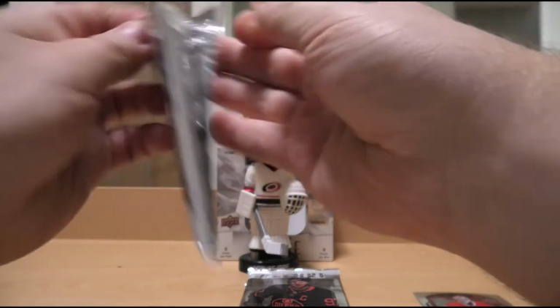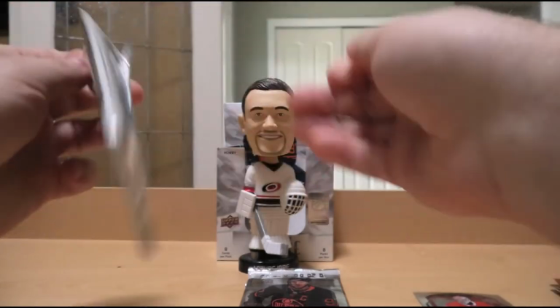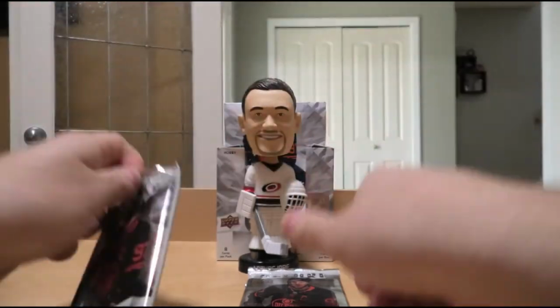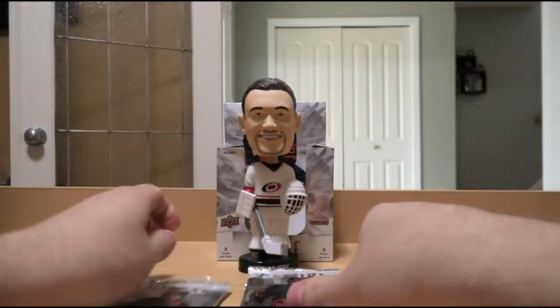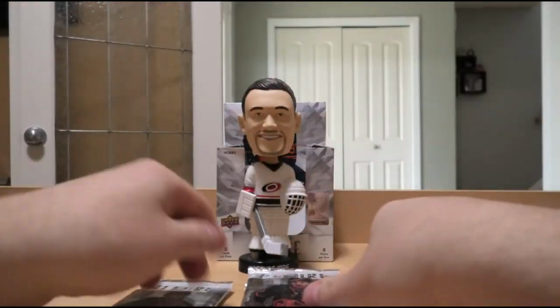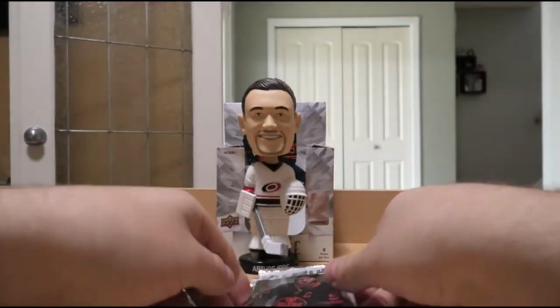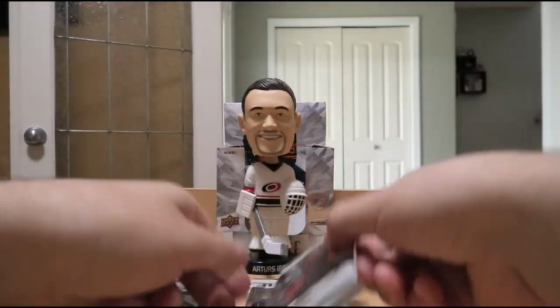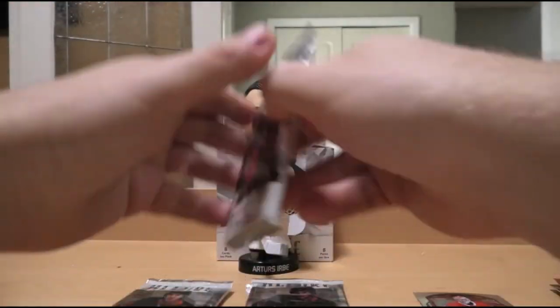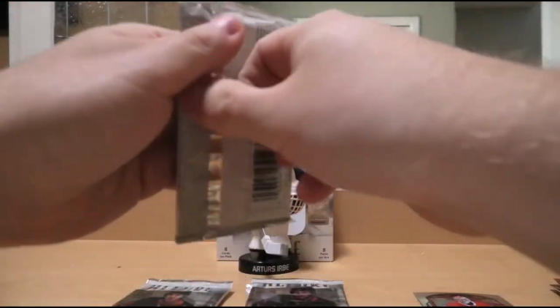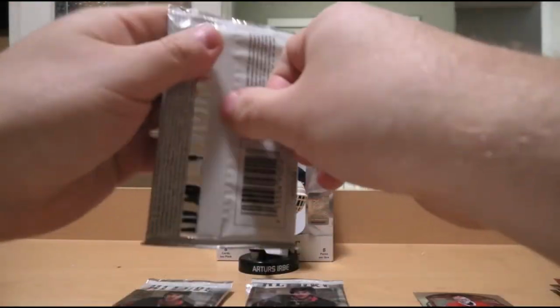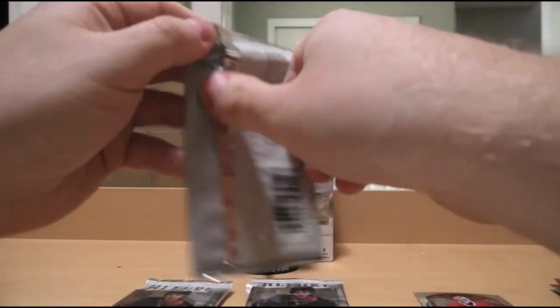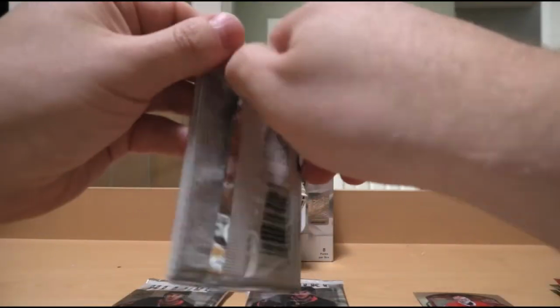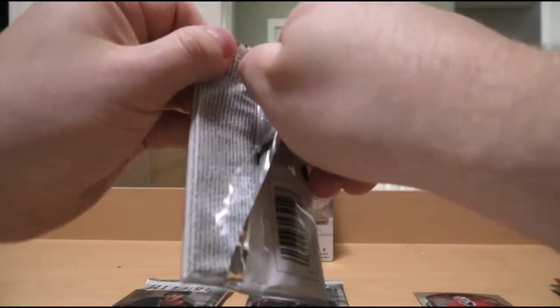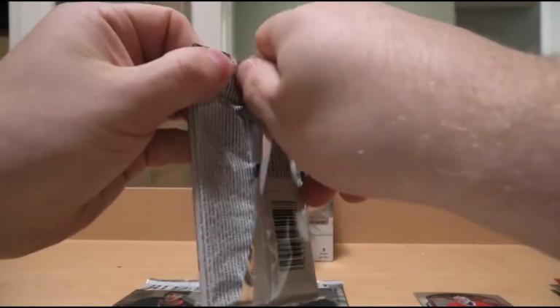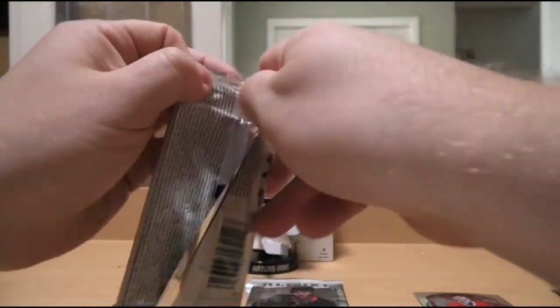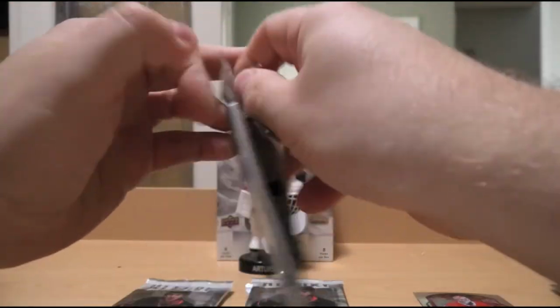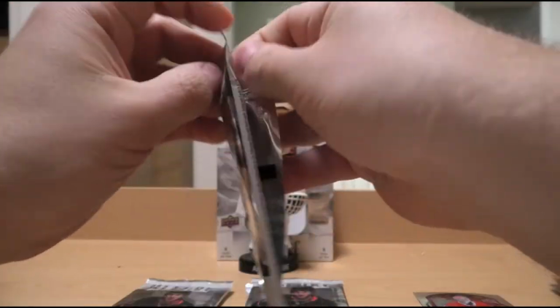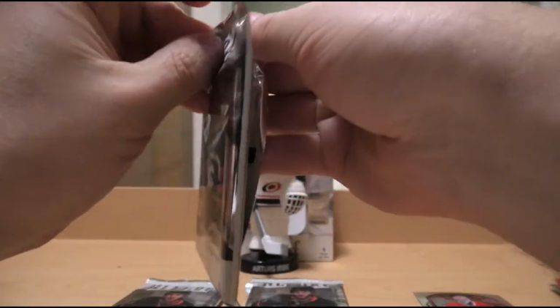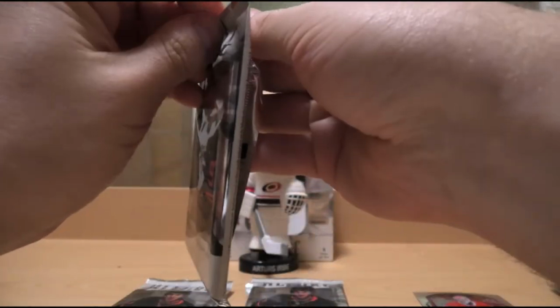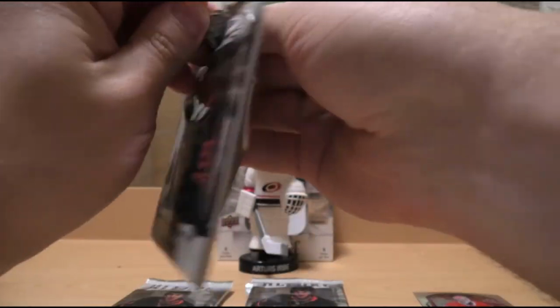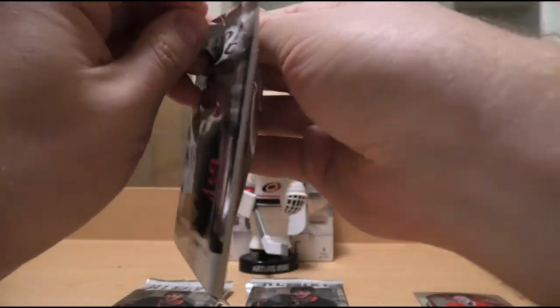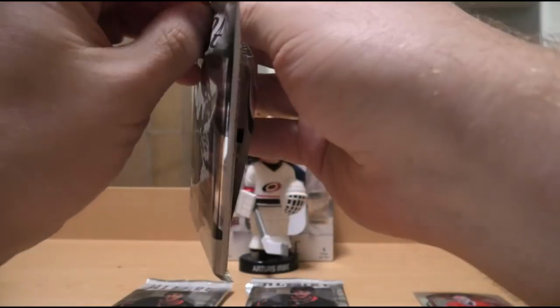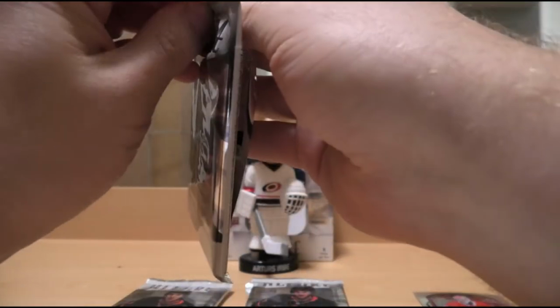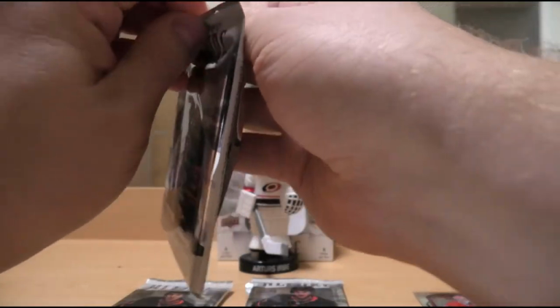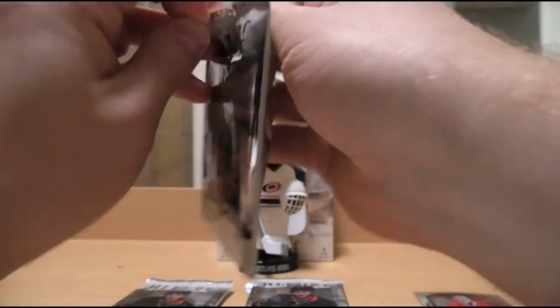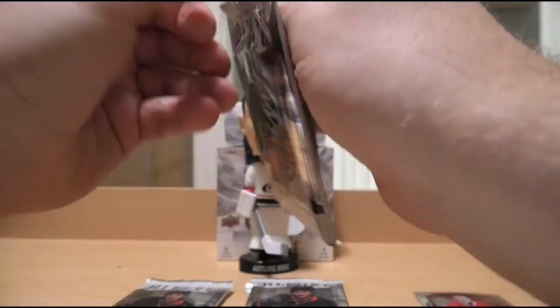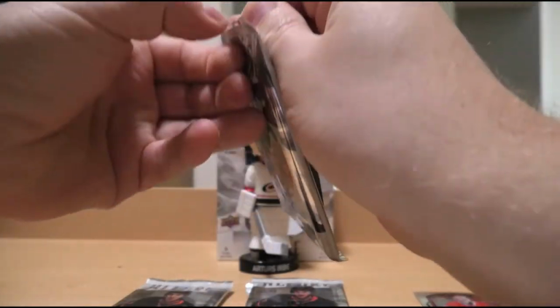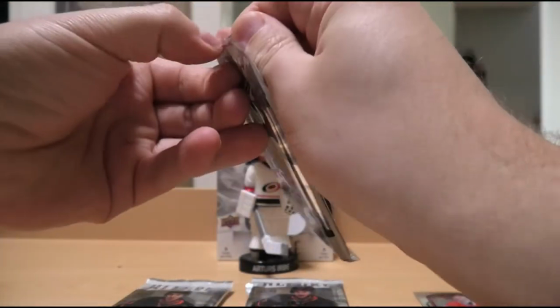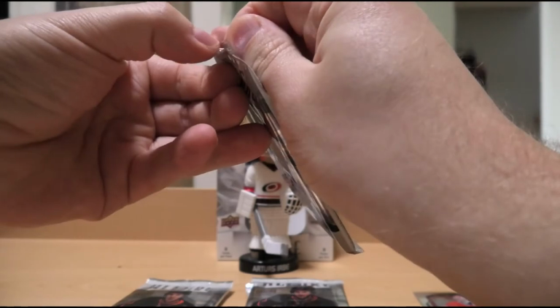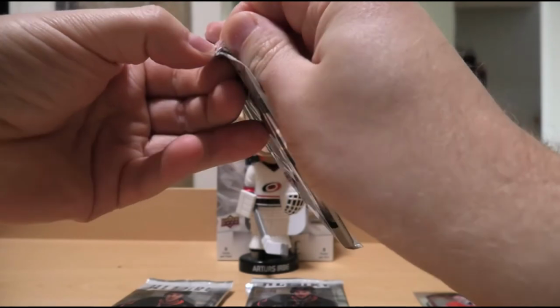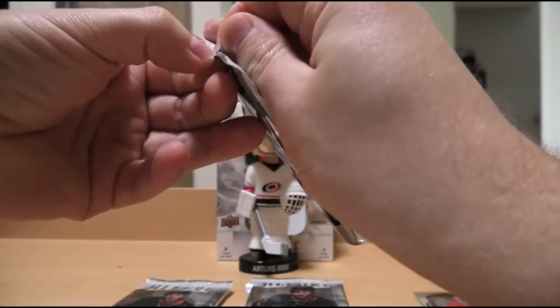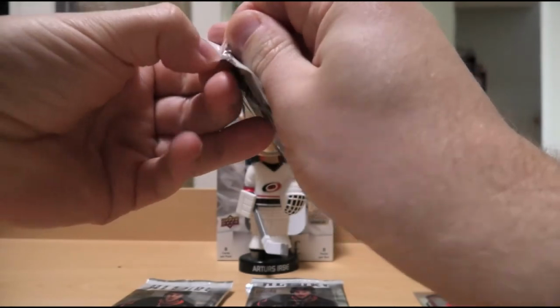We got a memorabilia card — we'll save that to the end and keep a little bit of suspense.